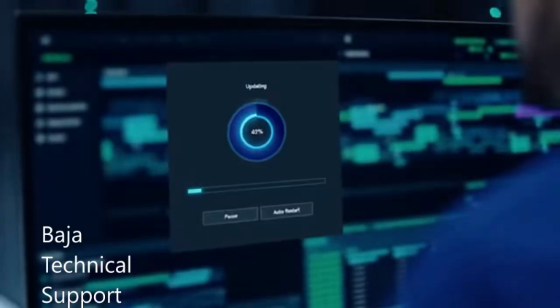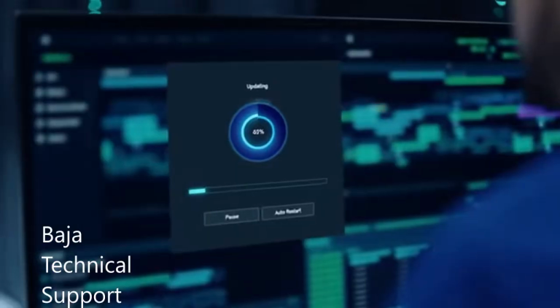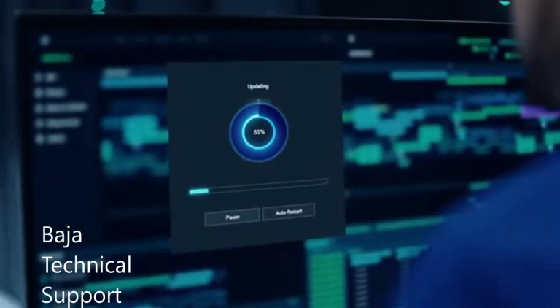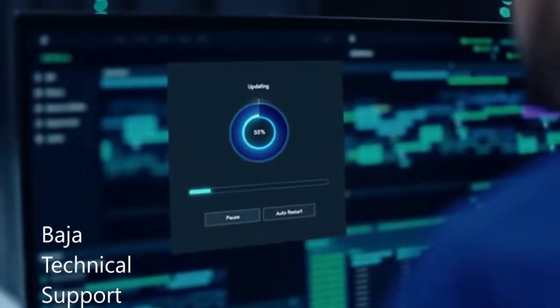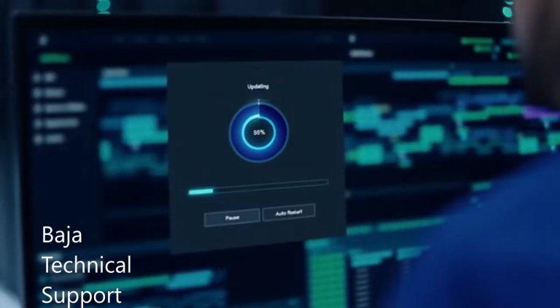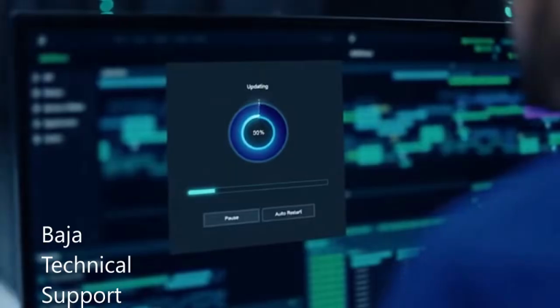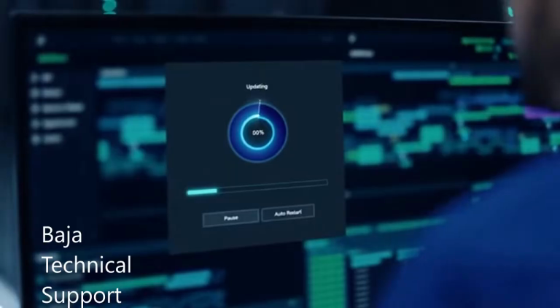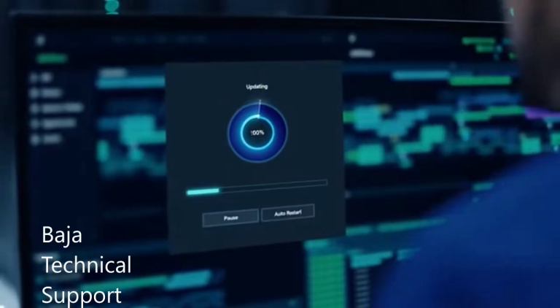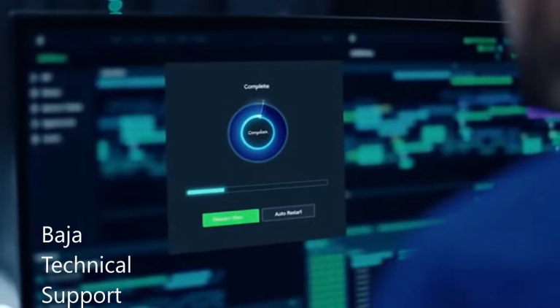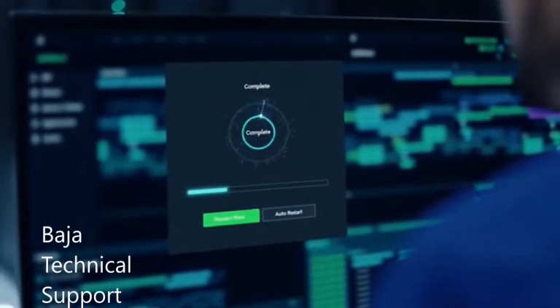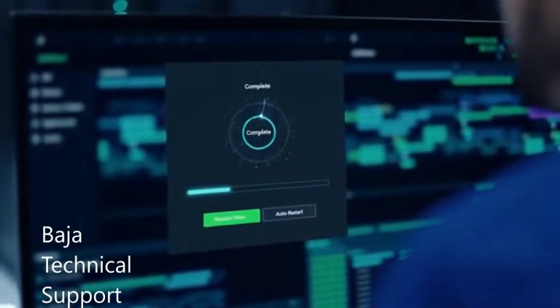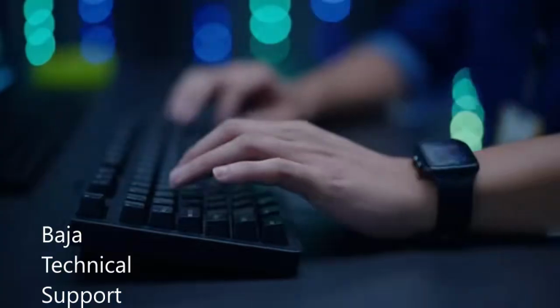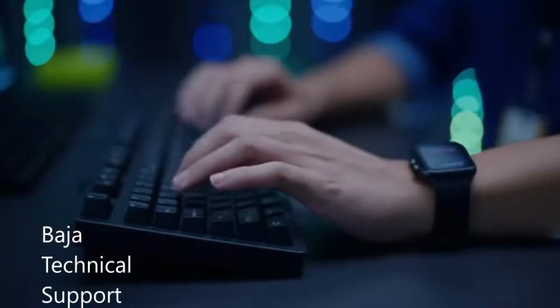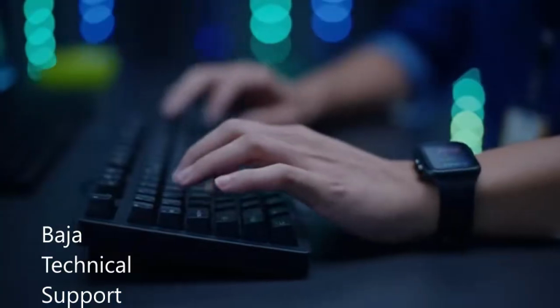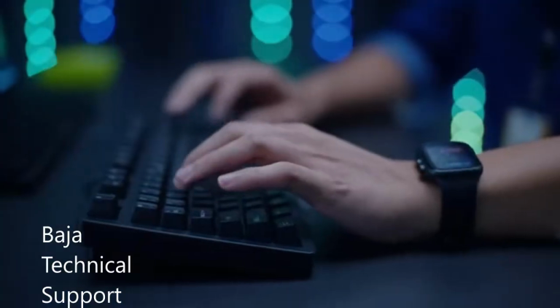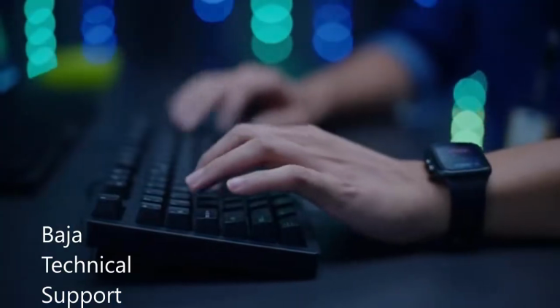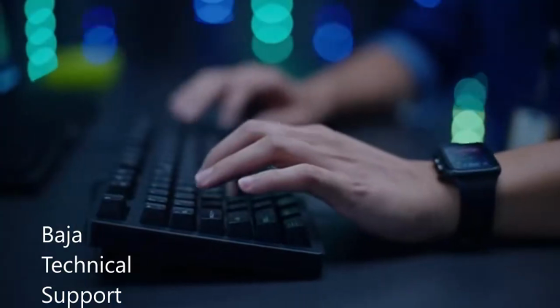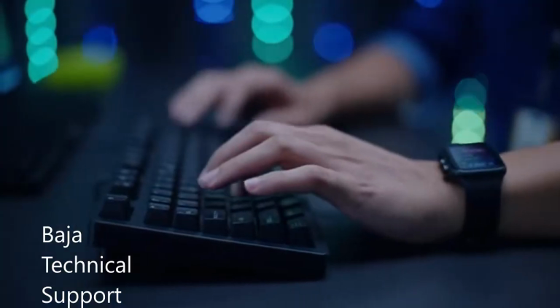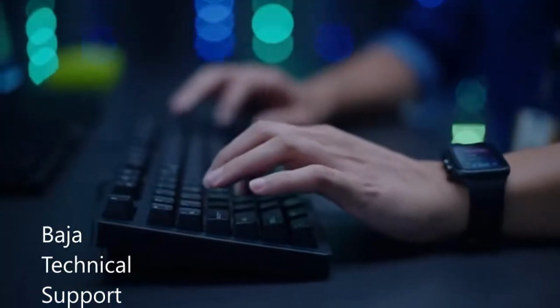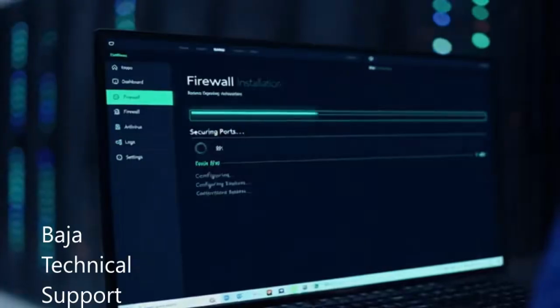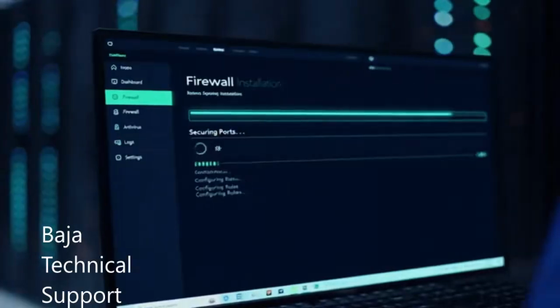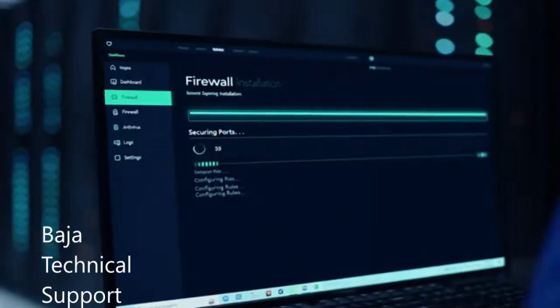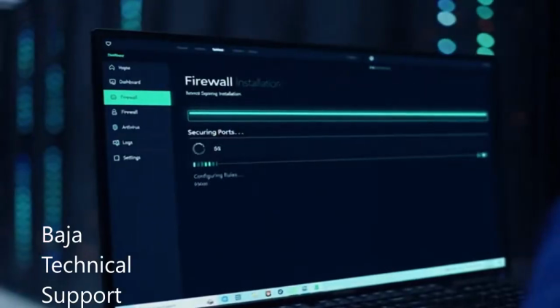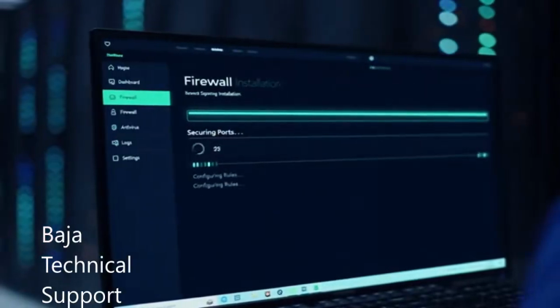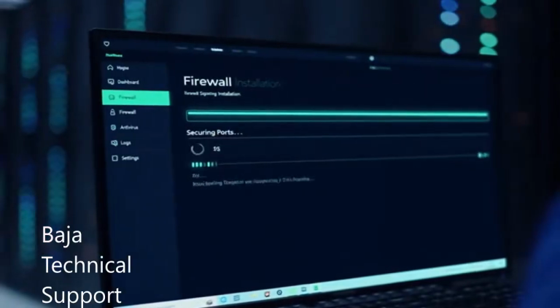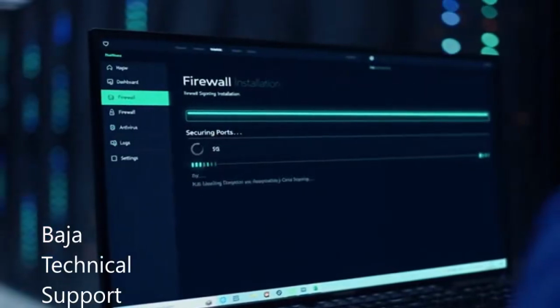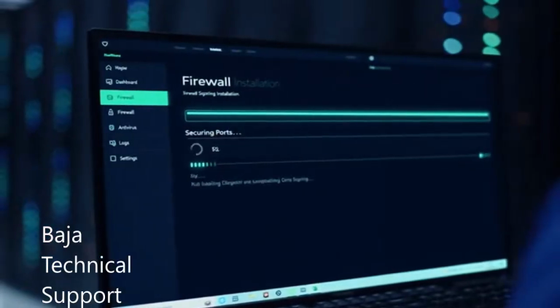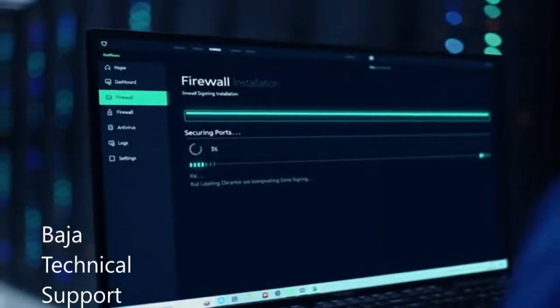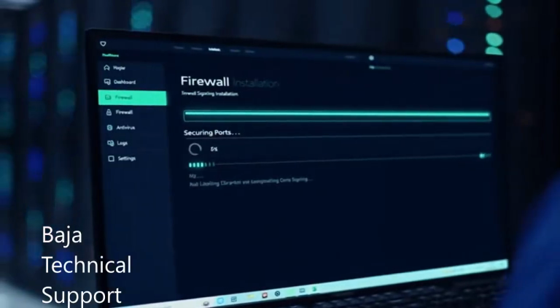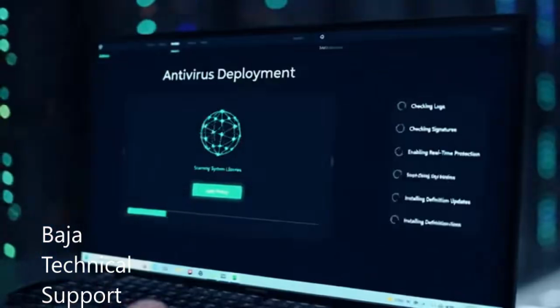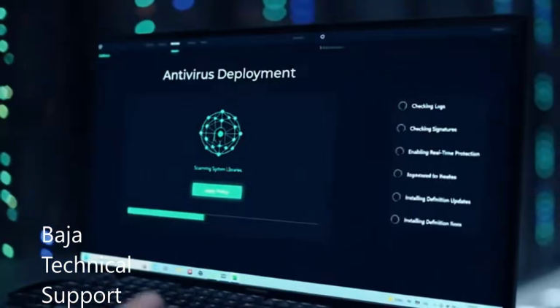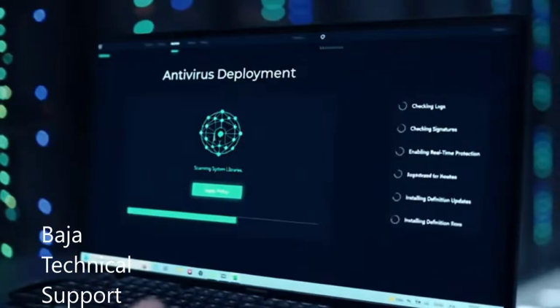Firewall's up. Antivirus locked in. Systems are clean.